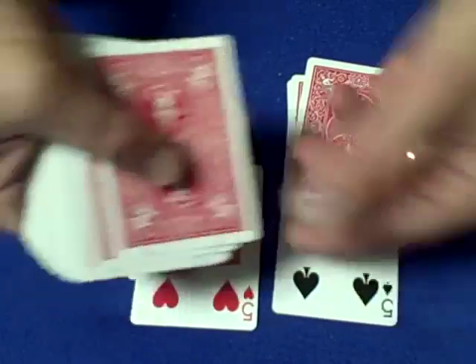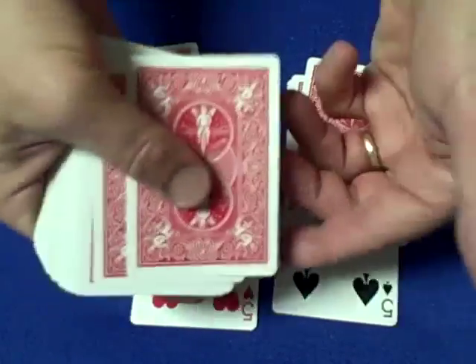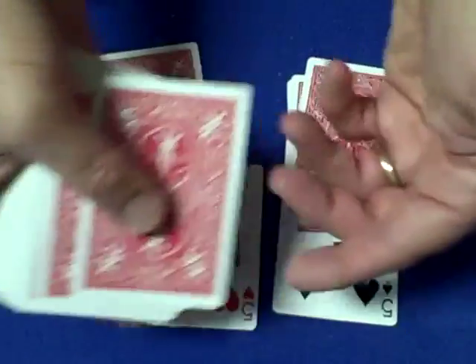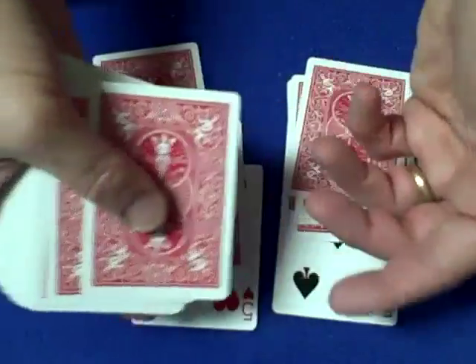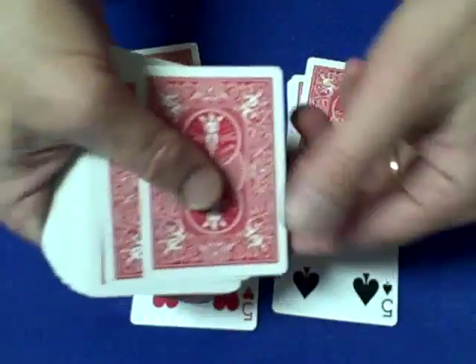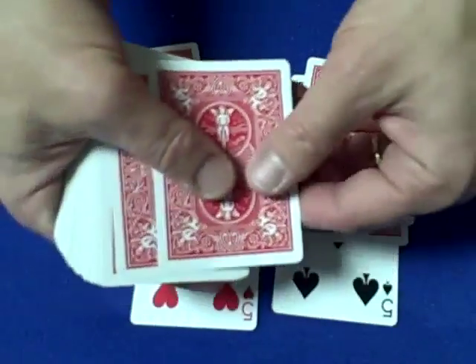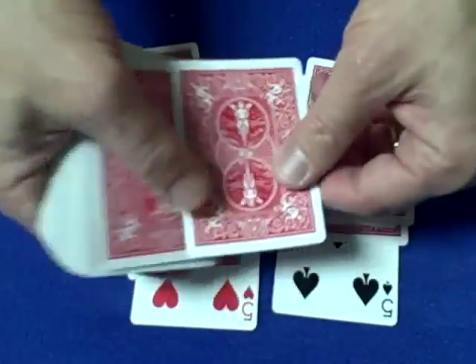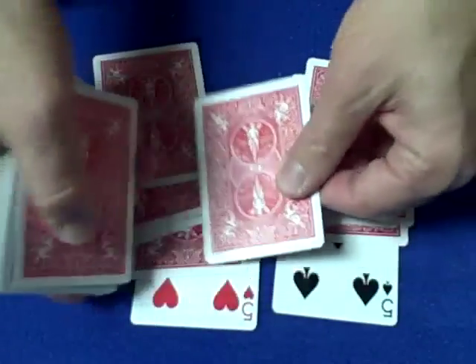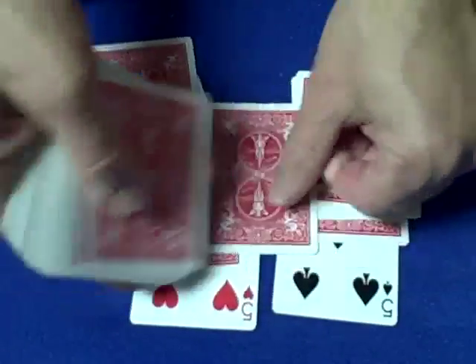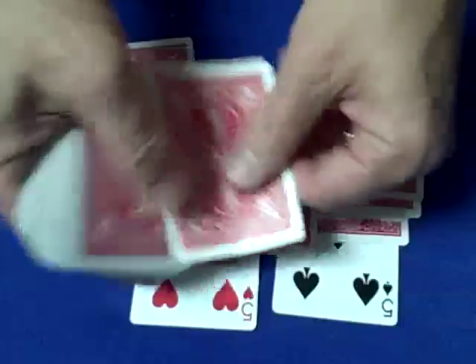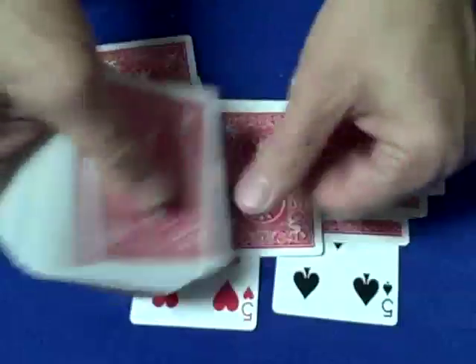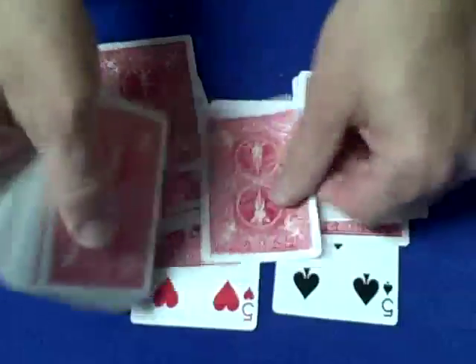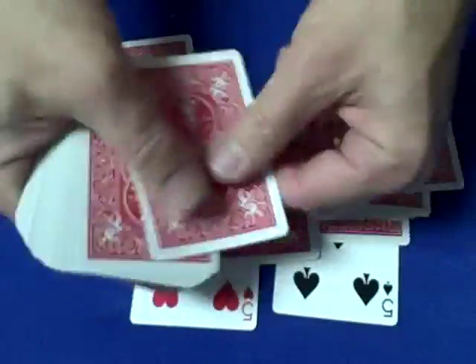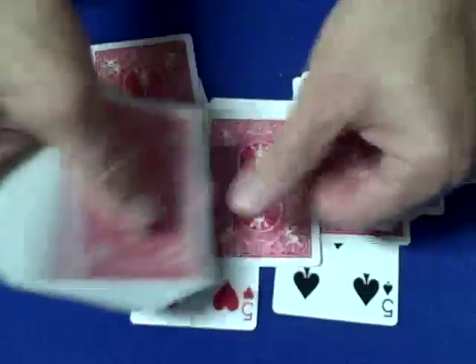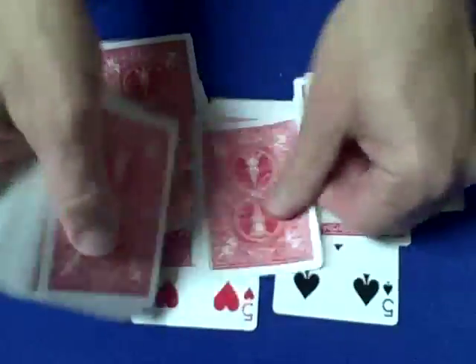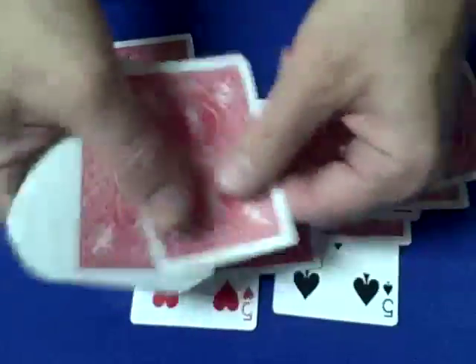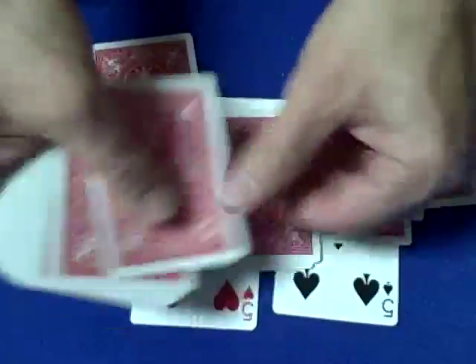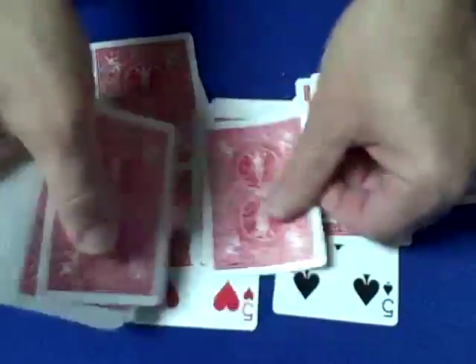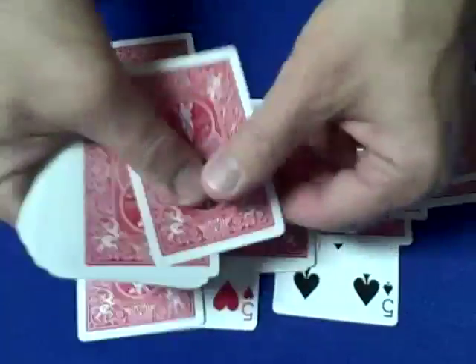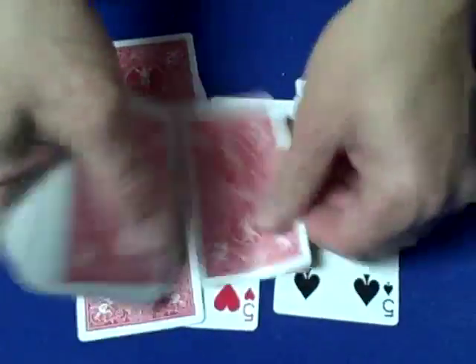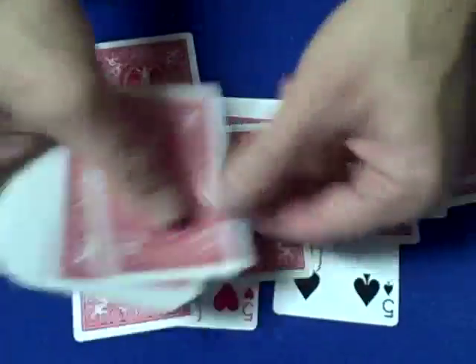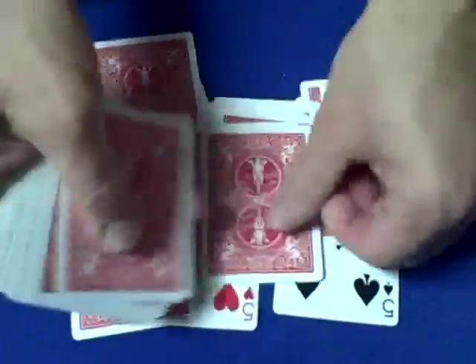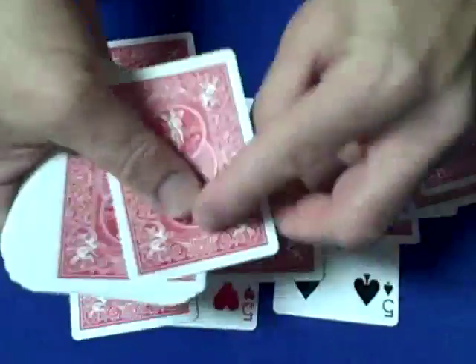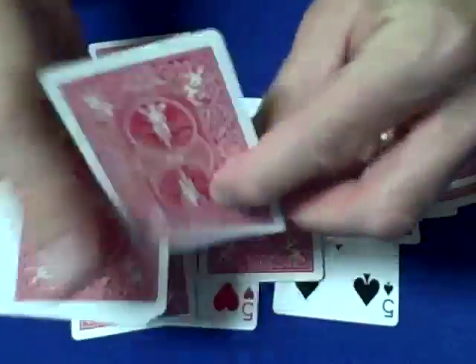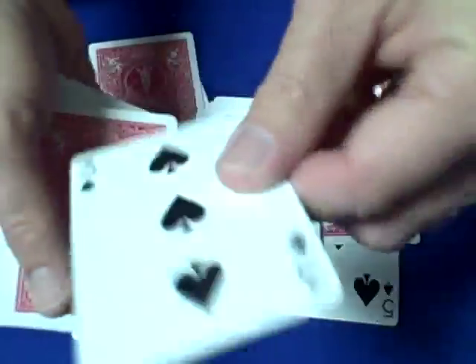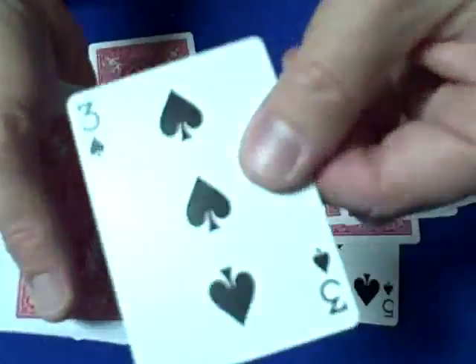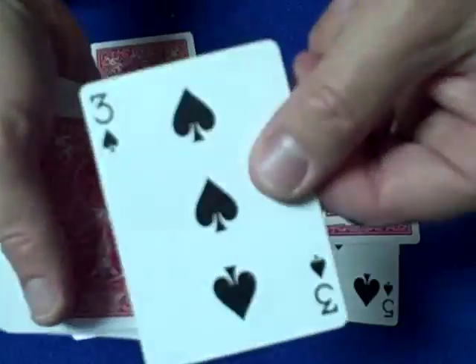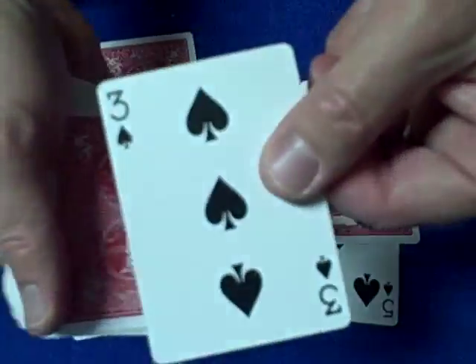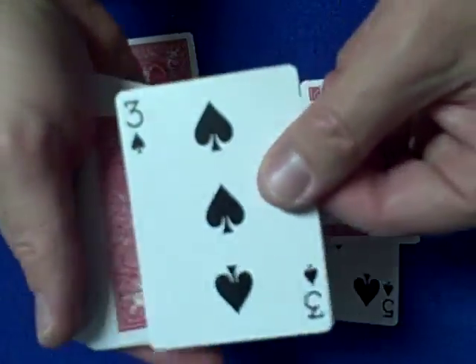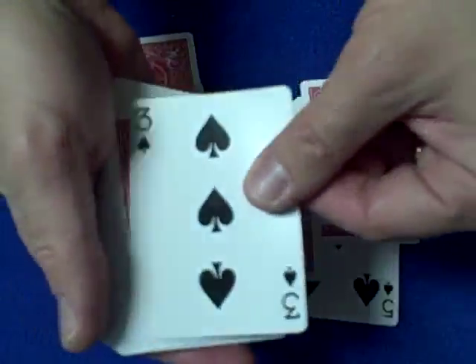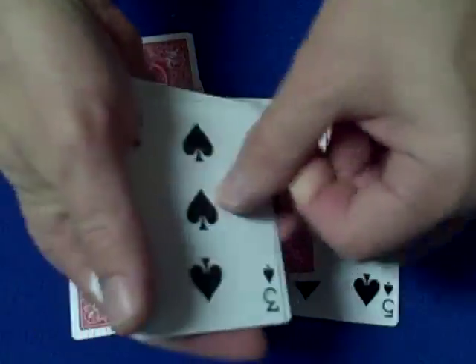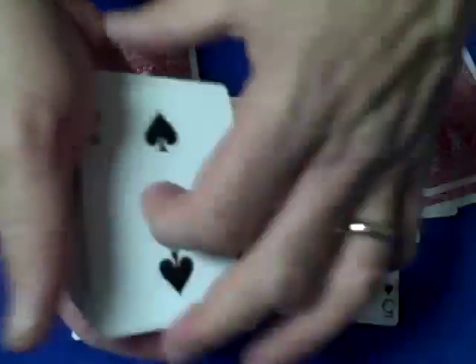So we'll give them the 10th card down: 1, 2, 3, 4, 5, 6, 7, 8, 9. The 10th card down is the three of spades.